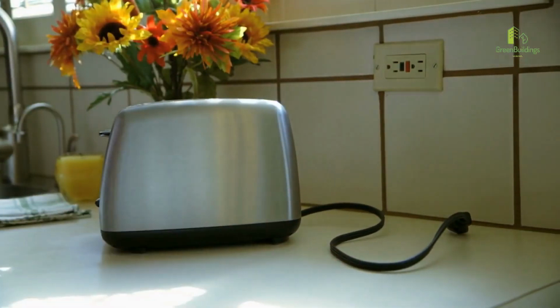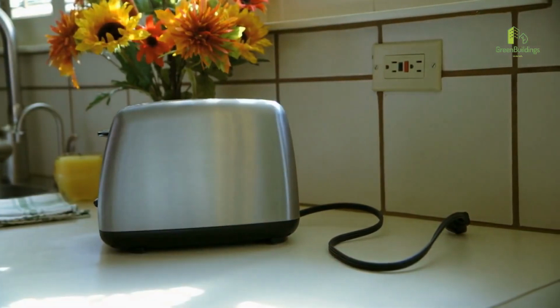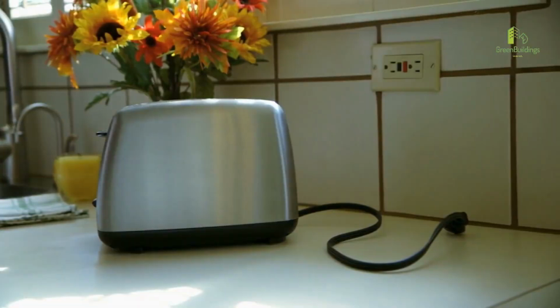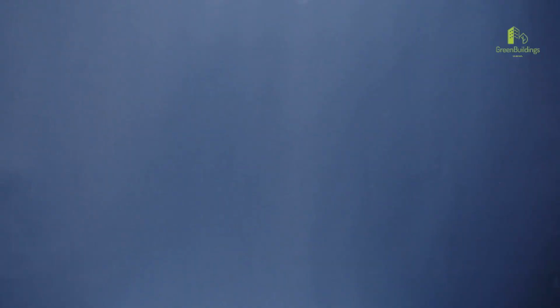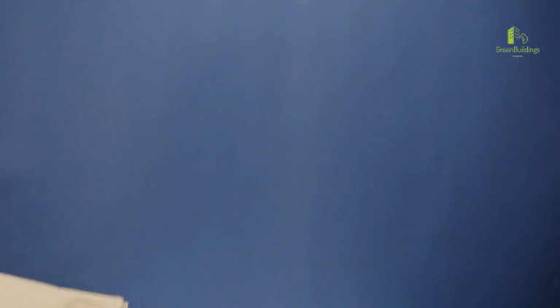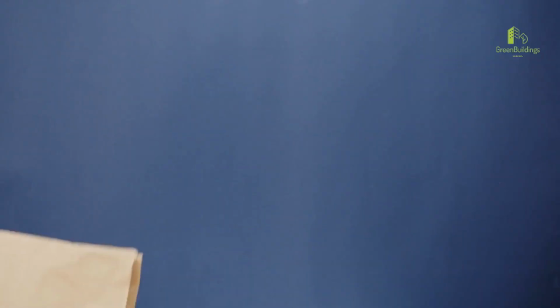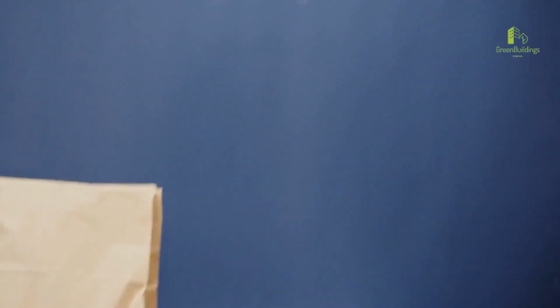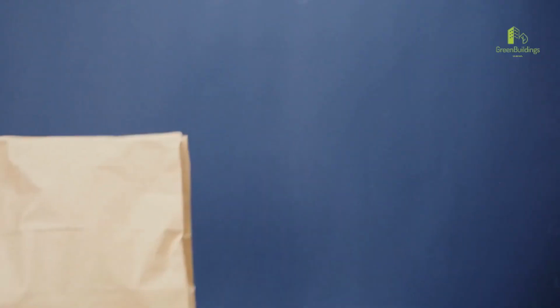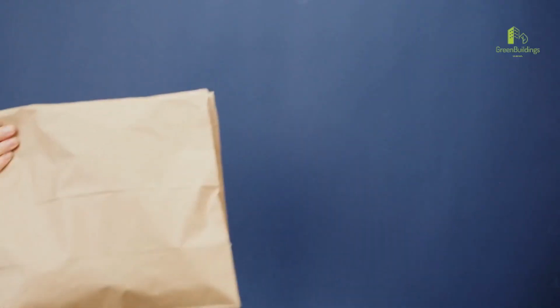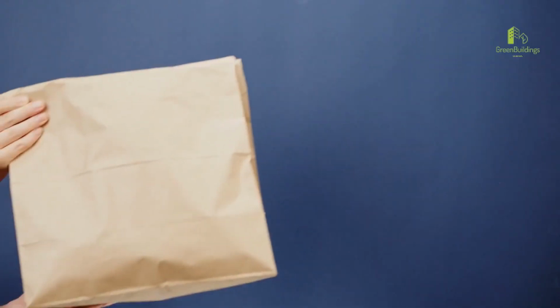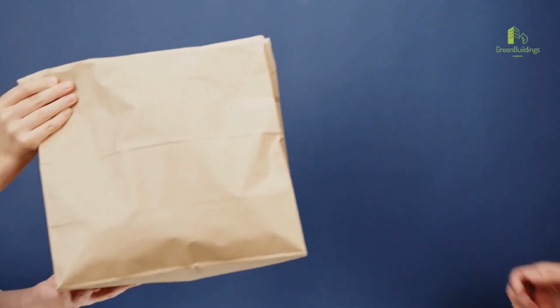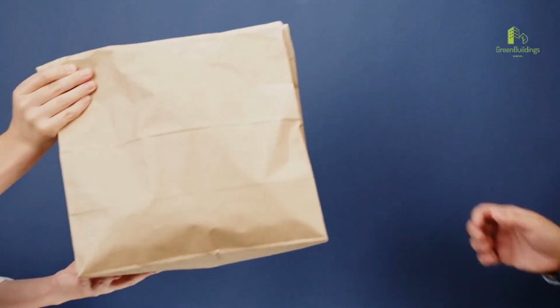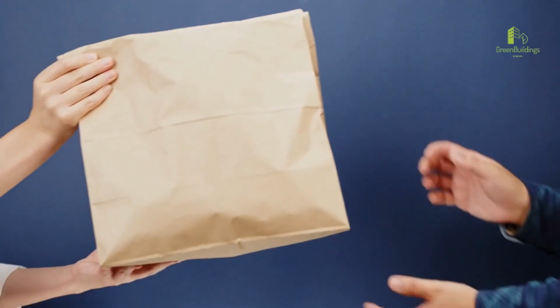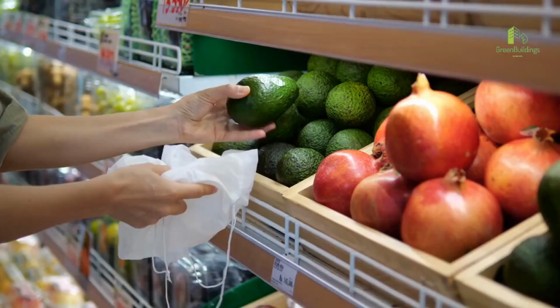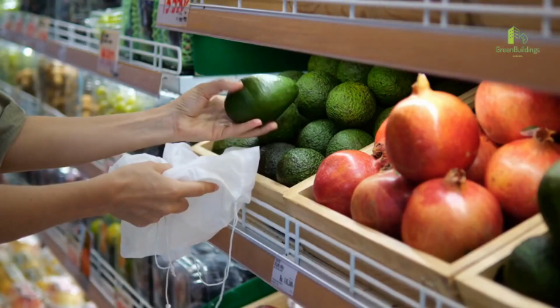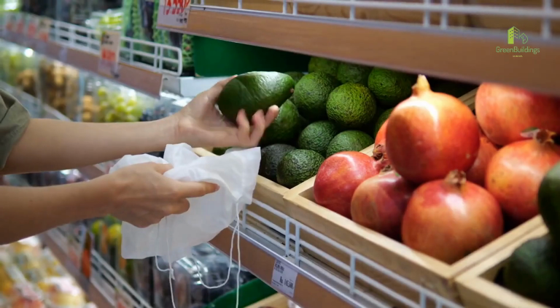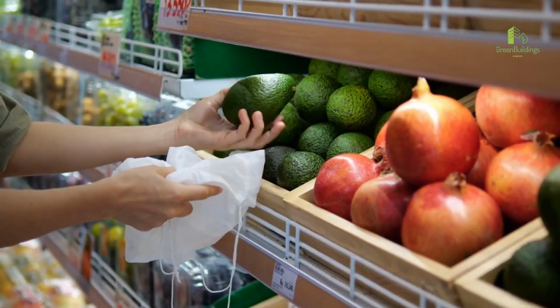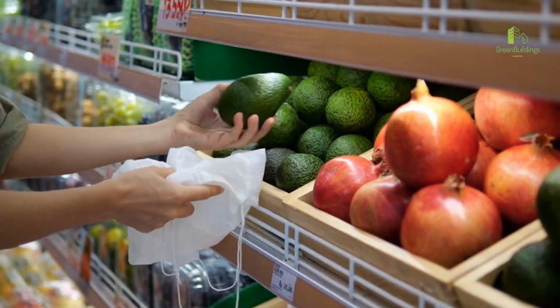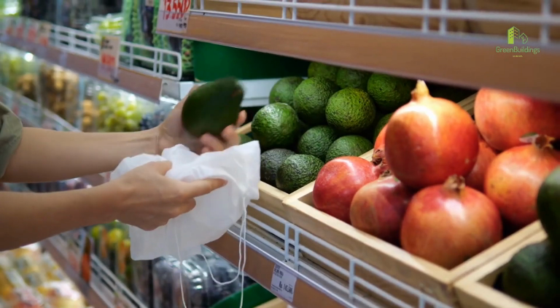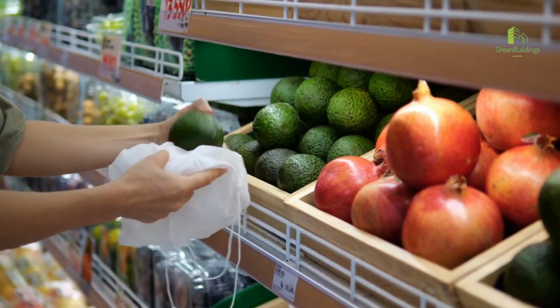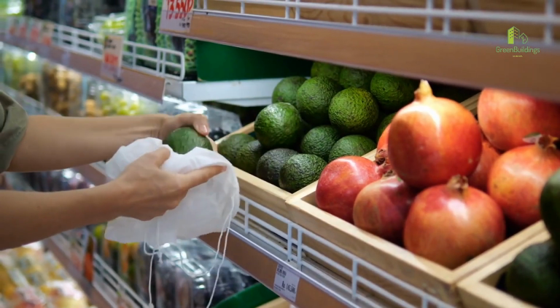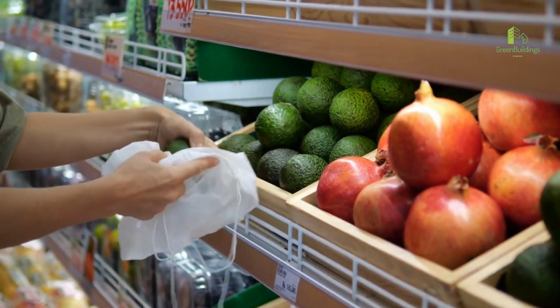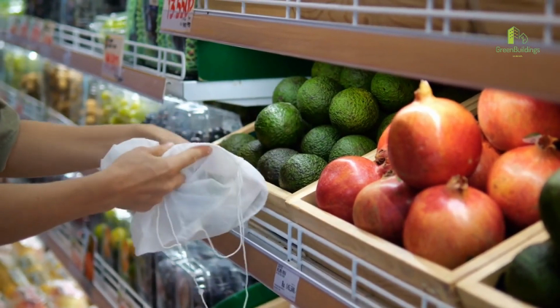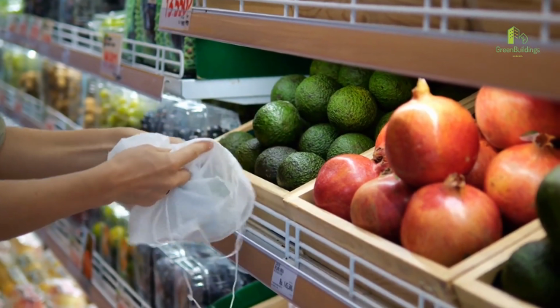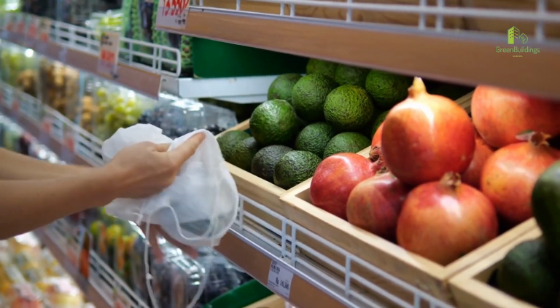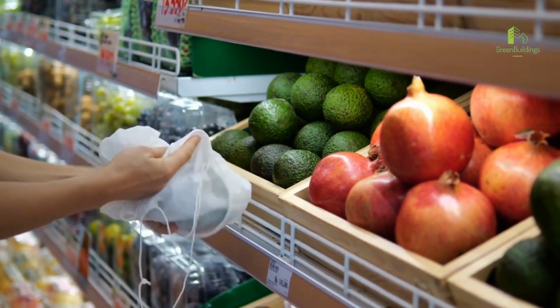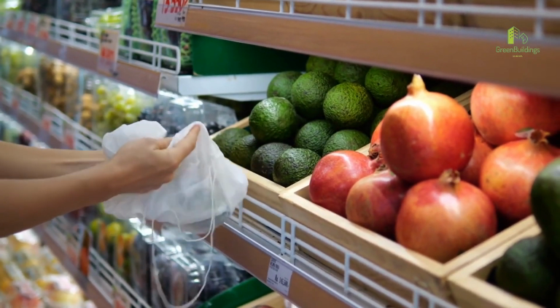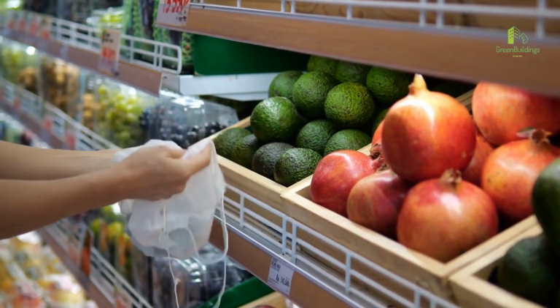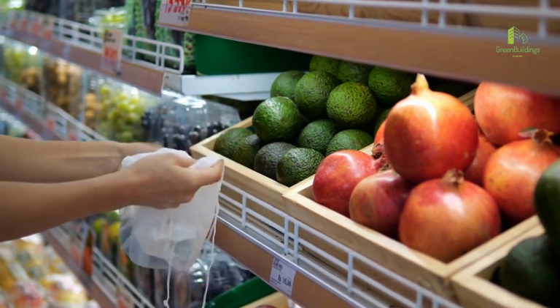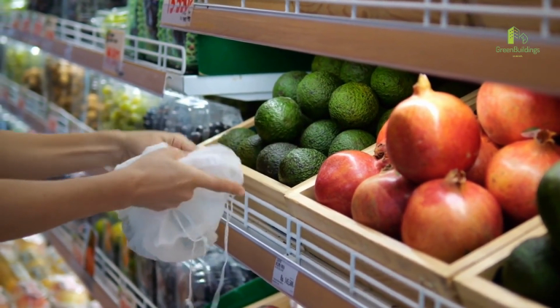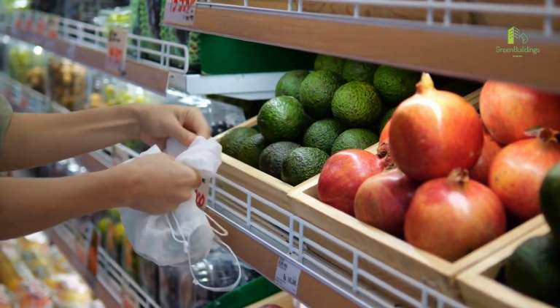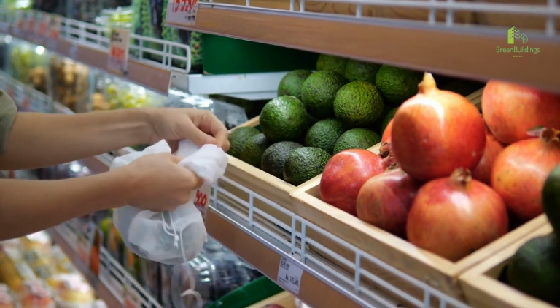Number 8: Use reusable bags instead of single-use plastic bags when shopping.